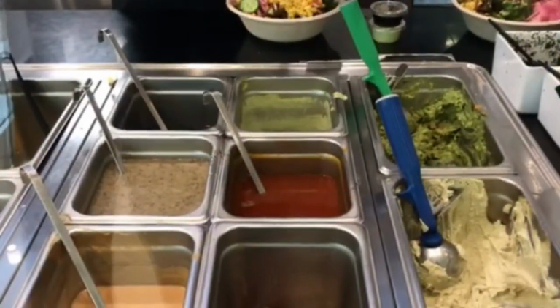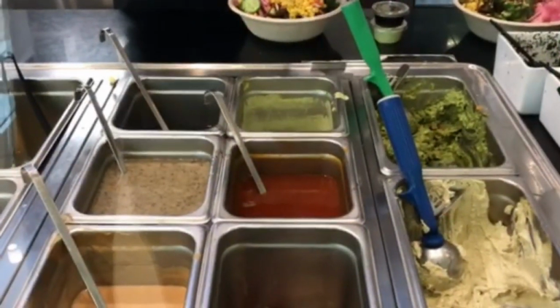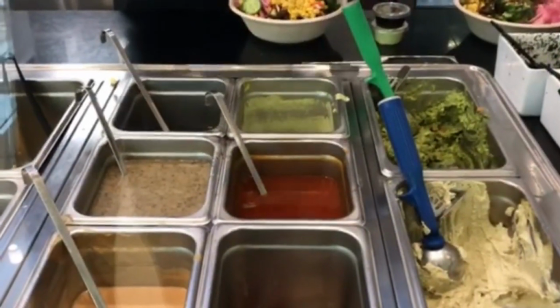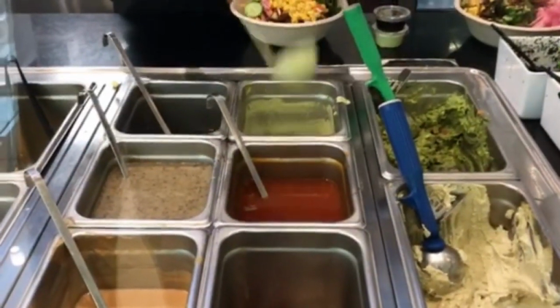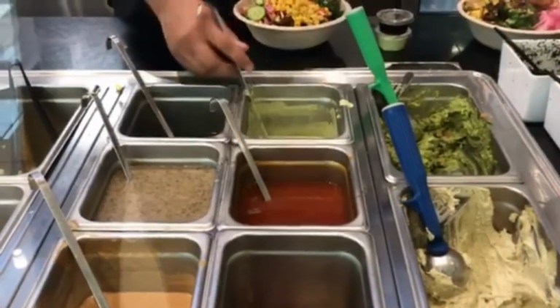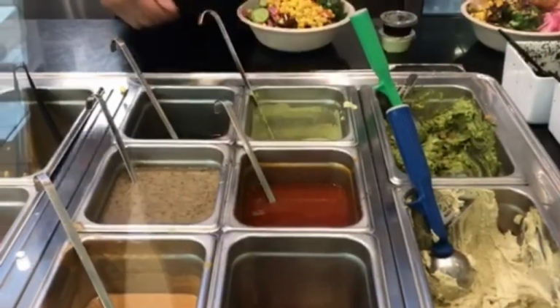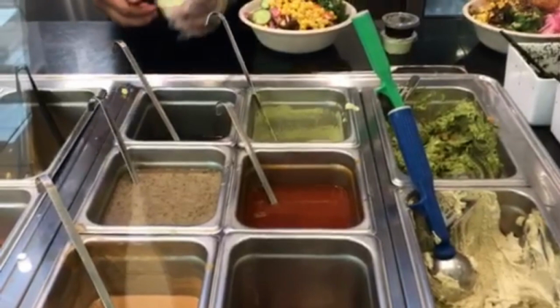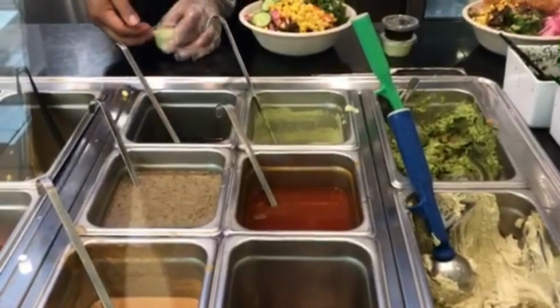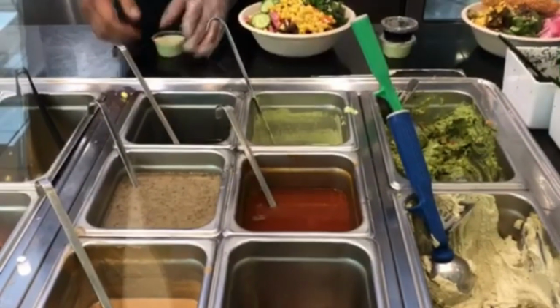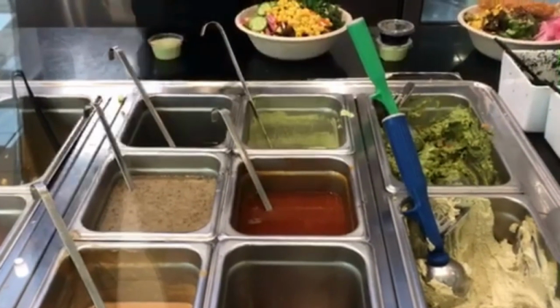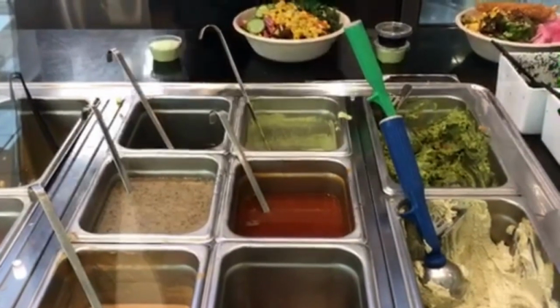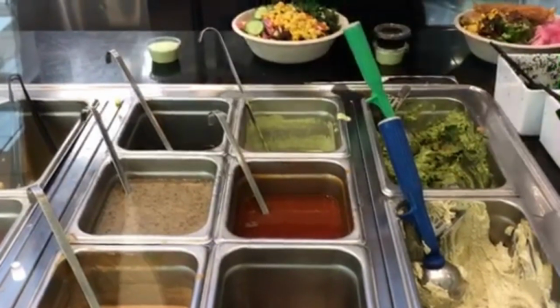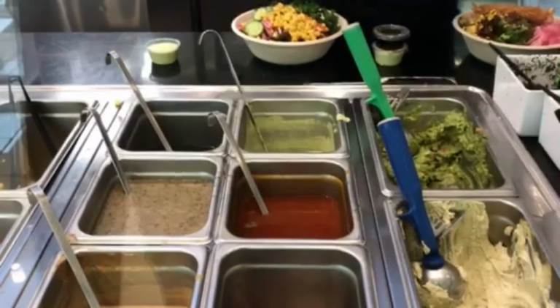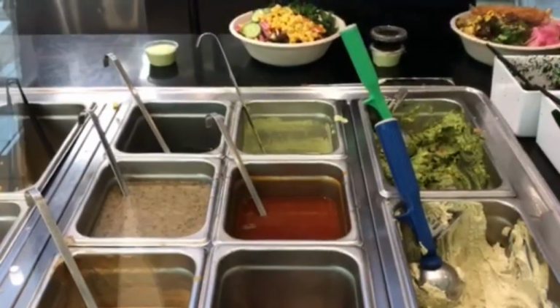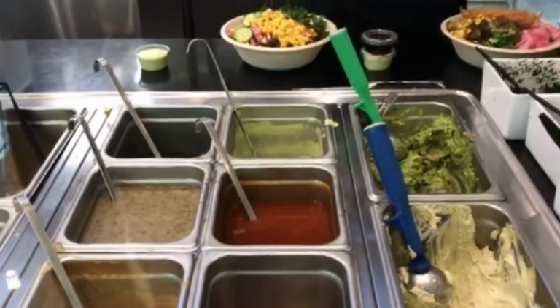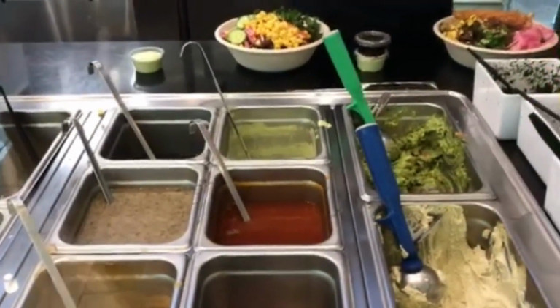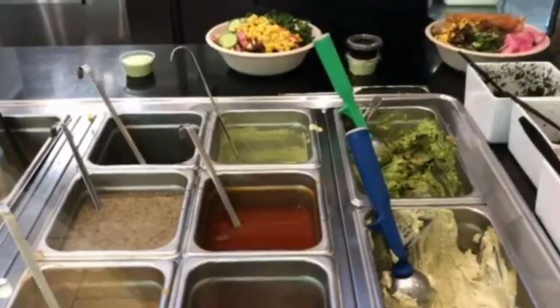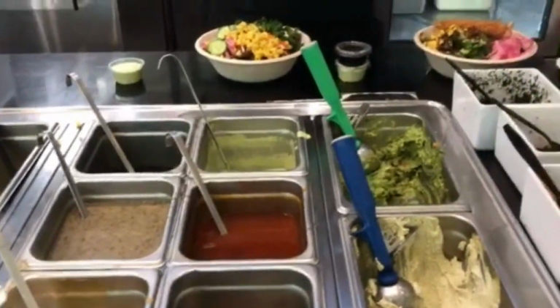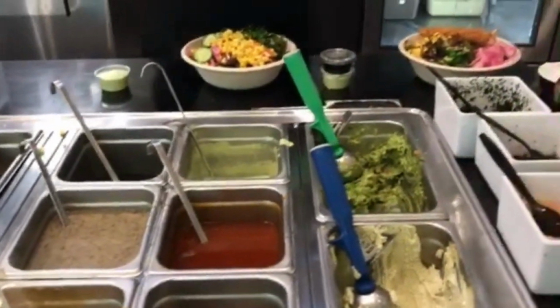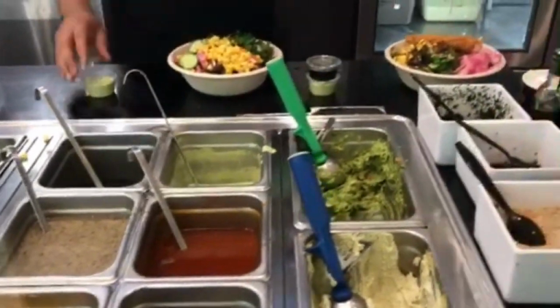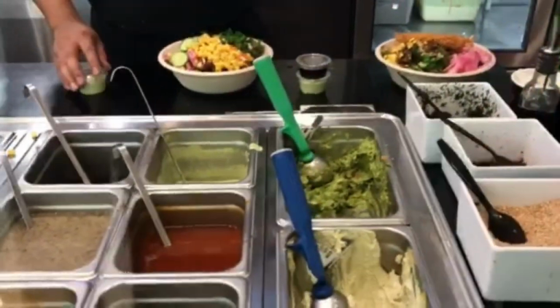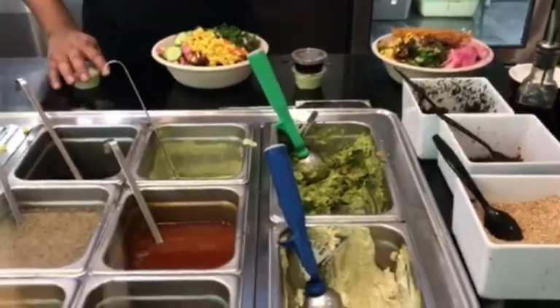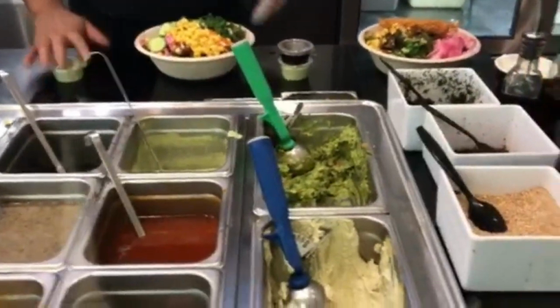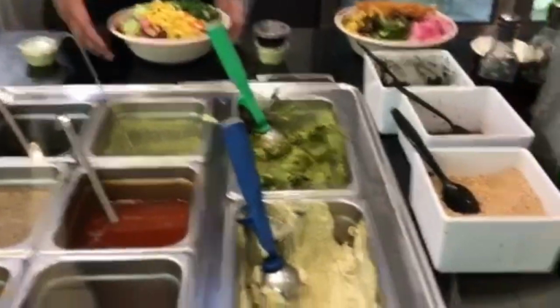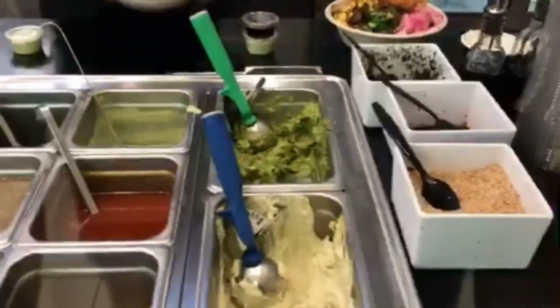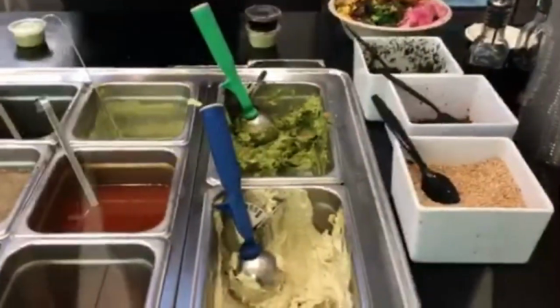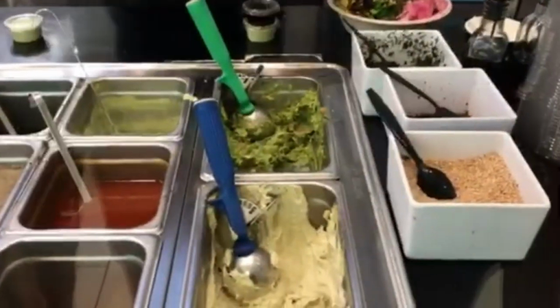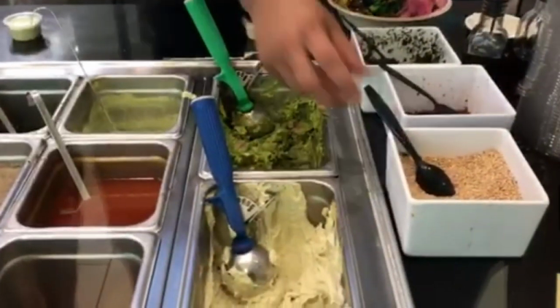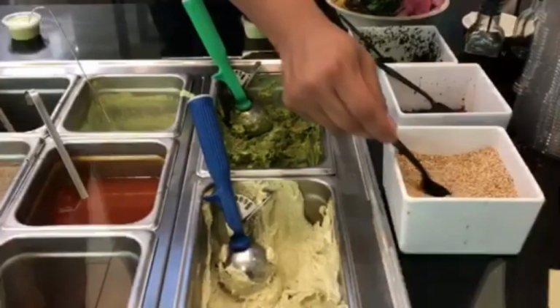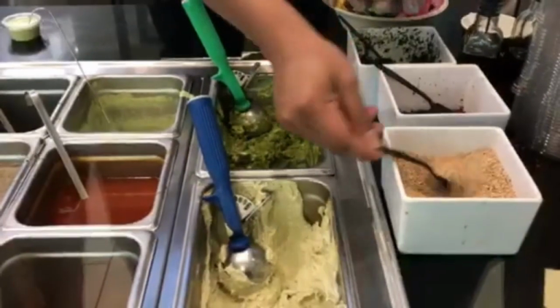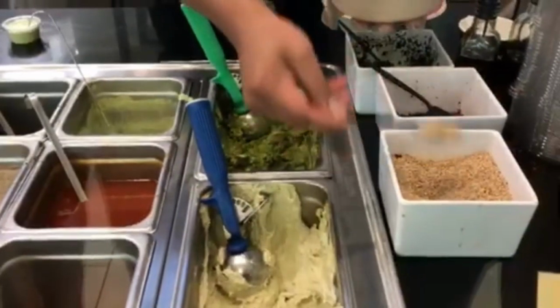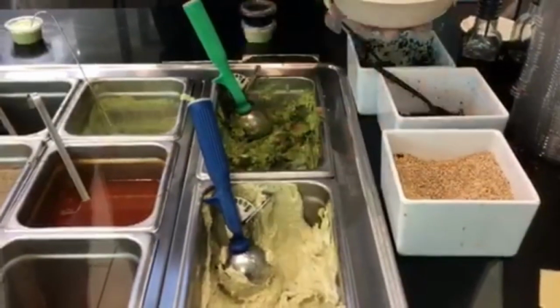The creamy cilantro on the side. It's just that one. The sesame seeds, grilled onions, and the seaweed.